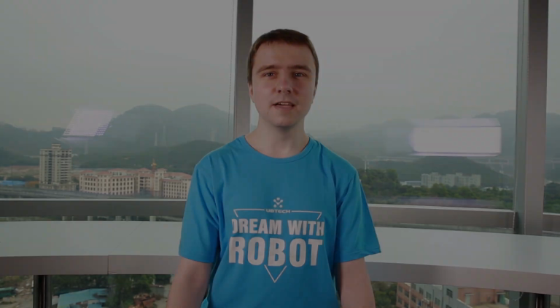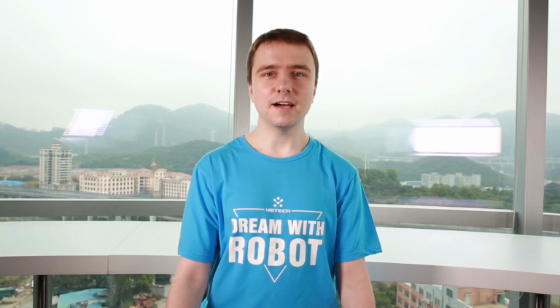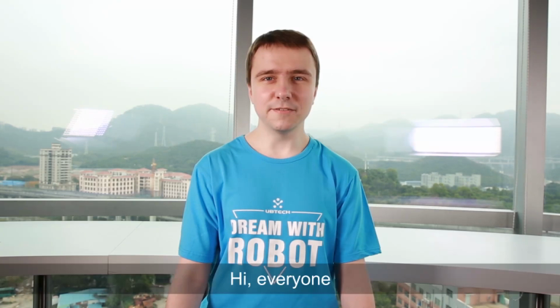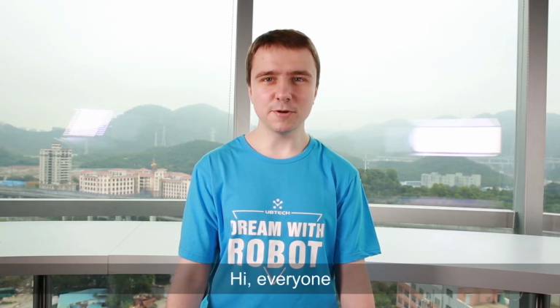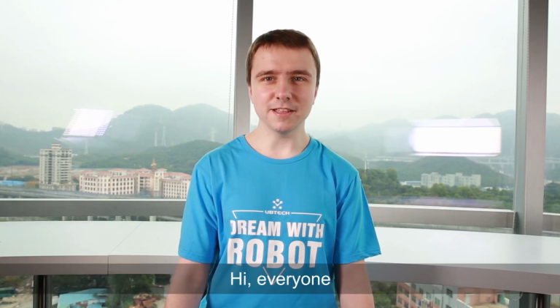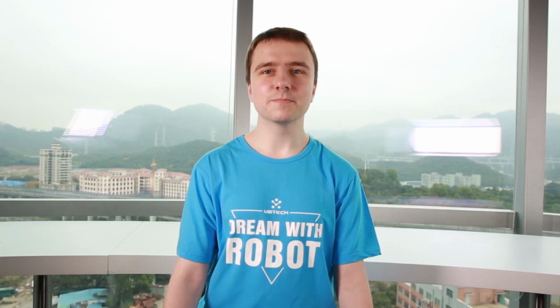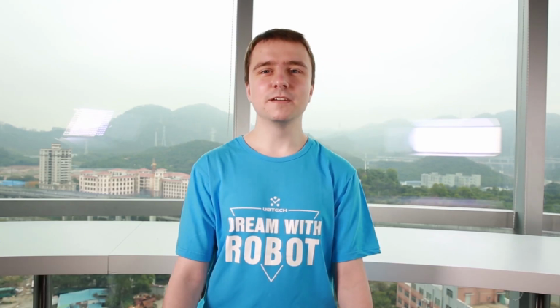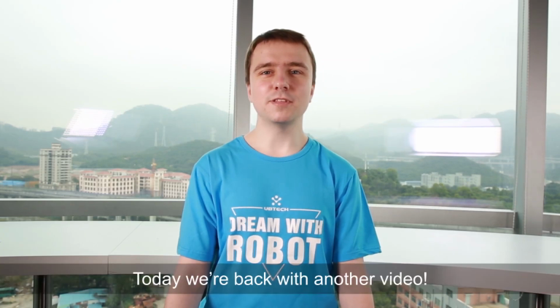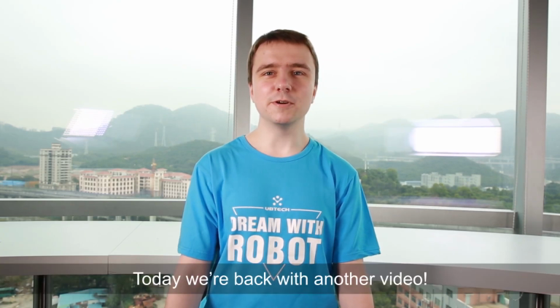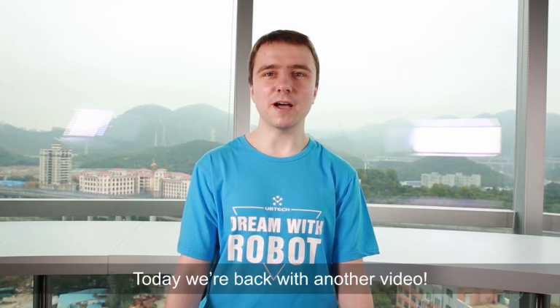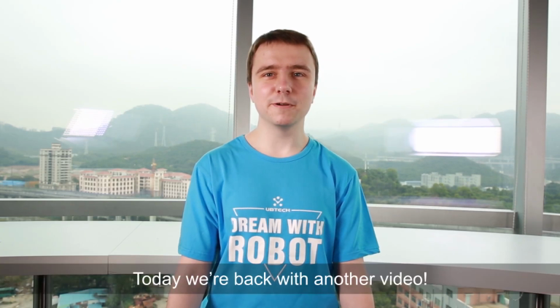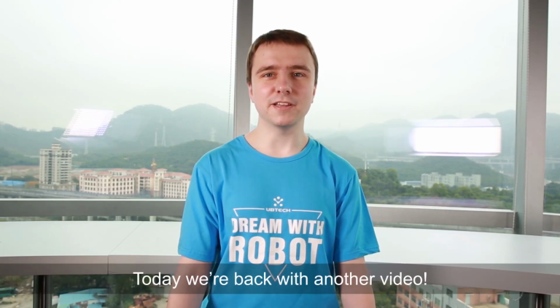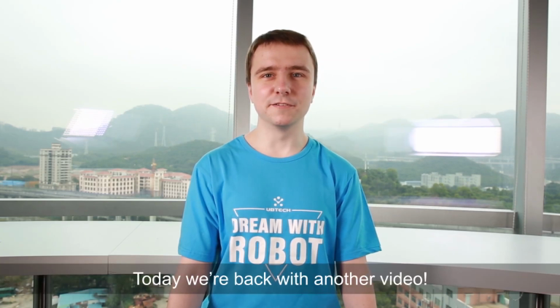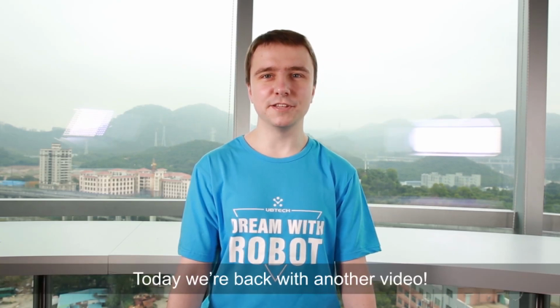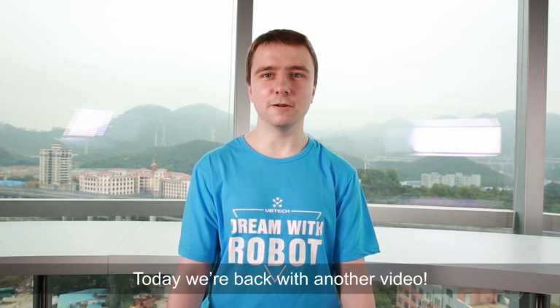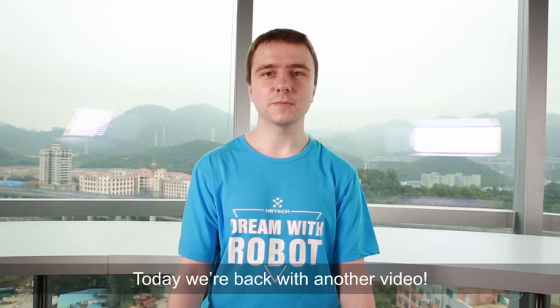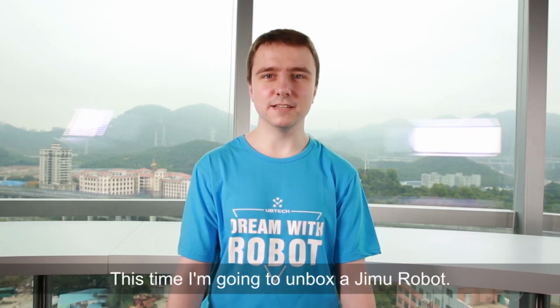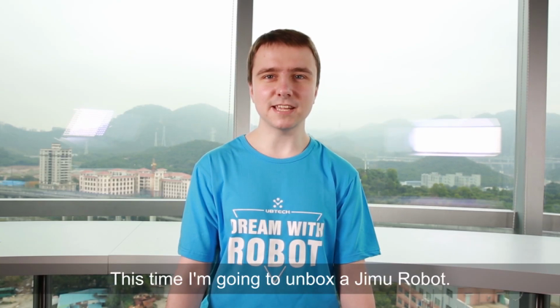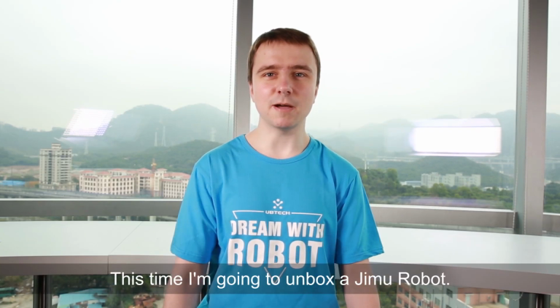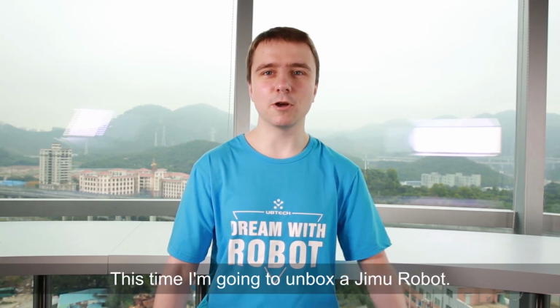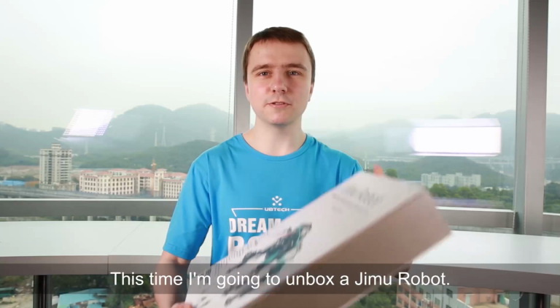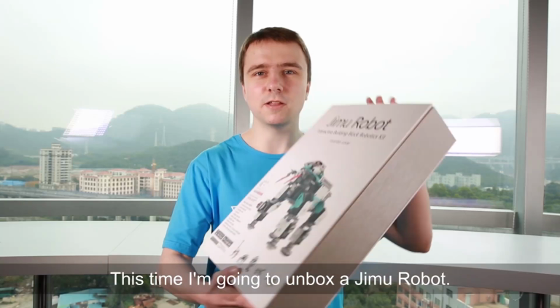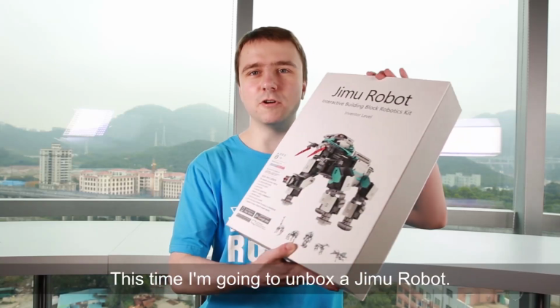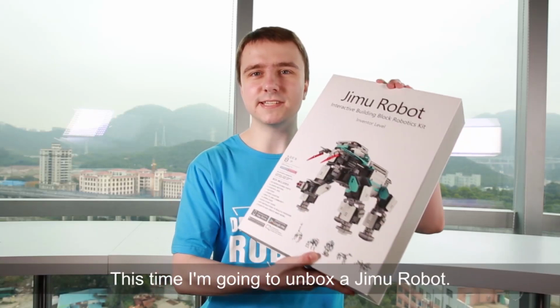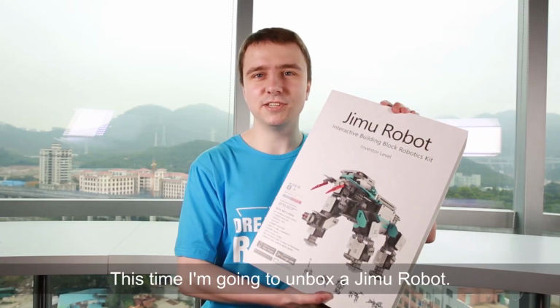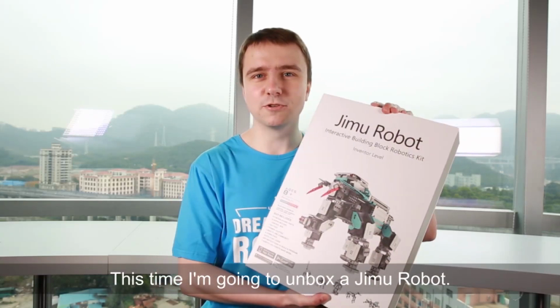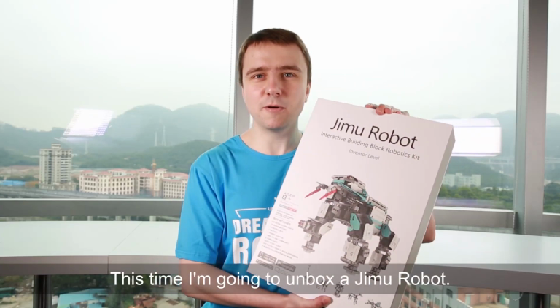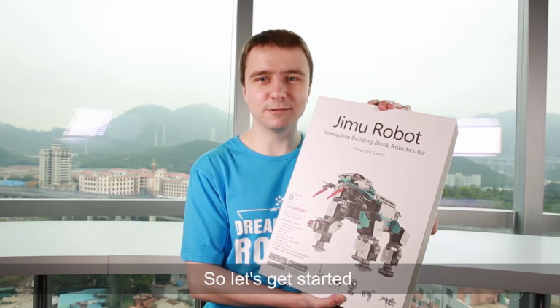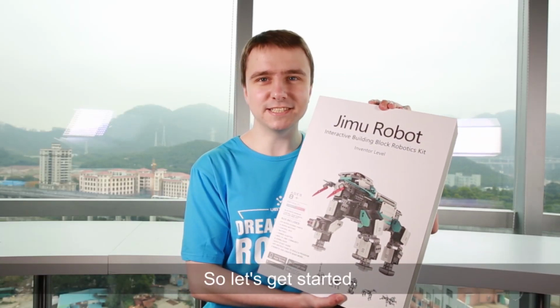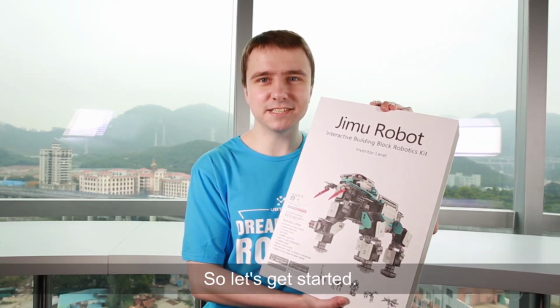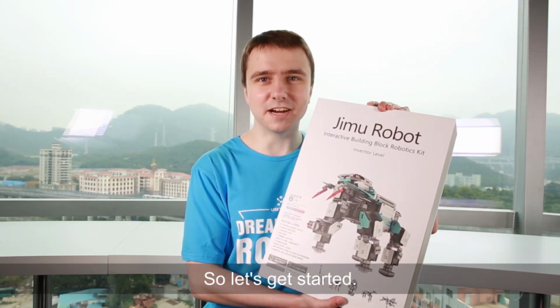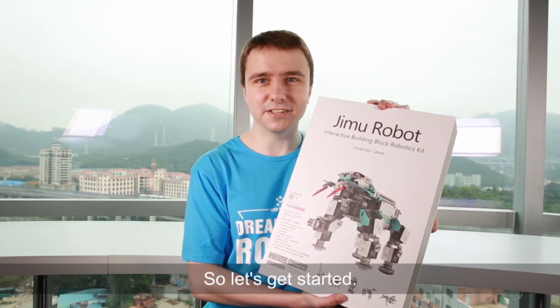Hi everyone! Today we're back with another video. This time I'm going to unbox a JIMU robot. So let's get started!